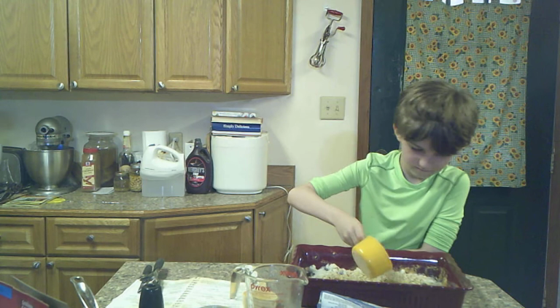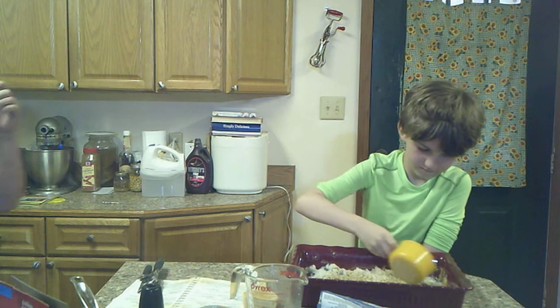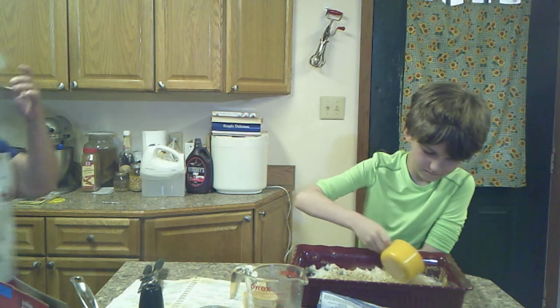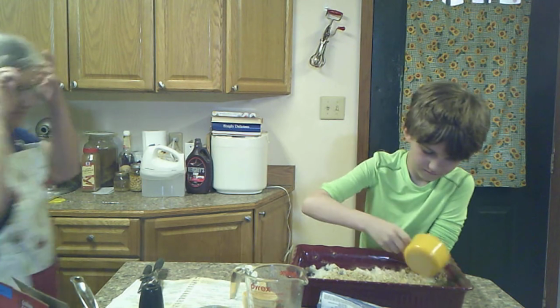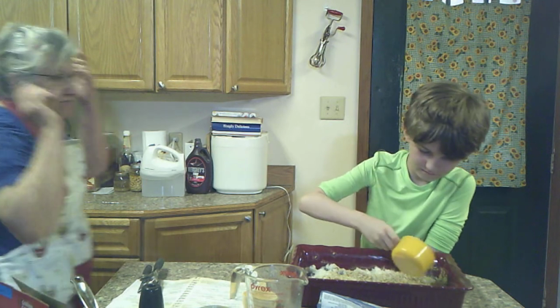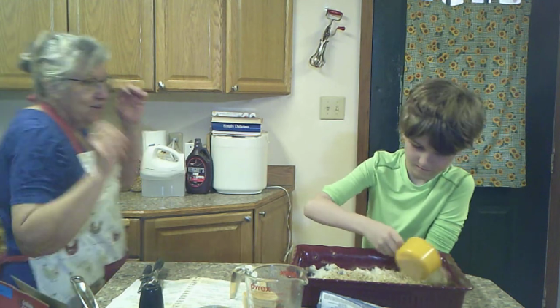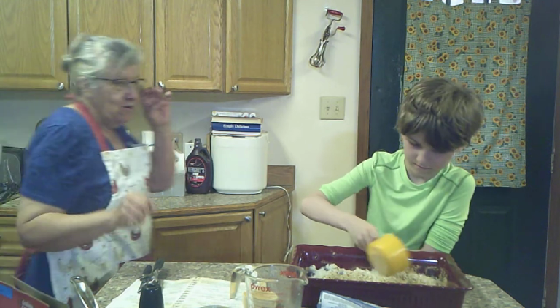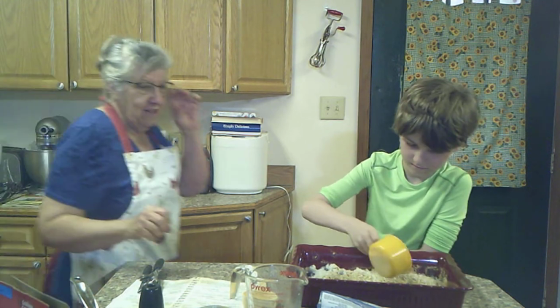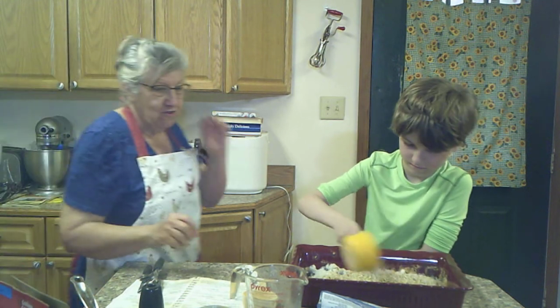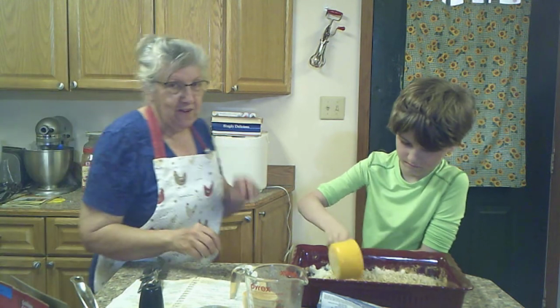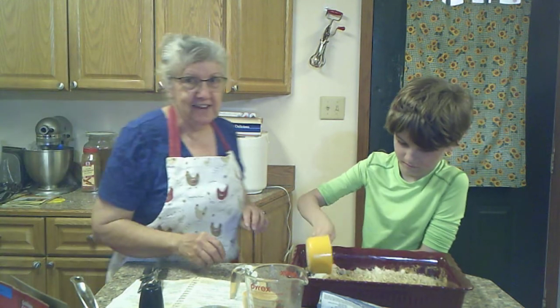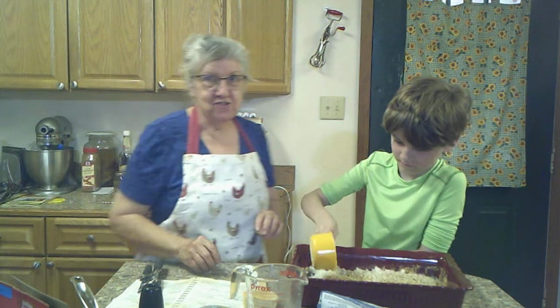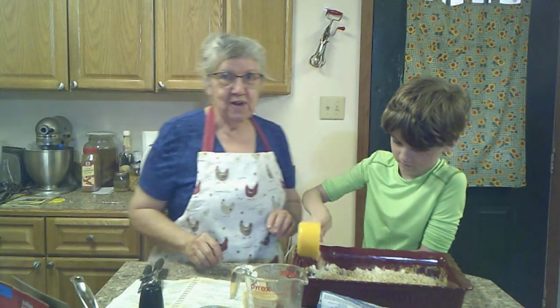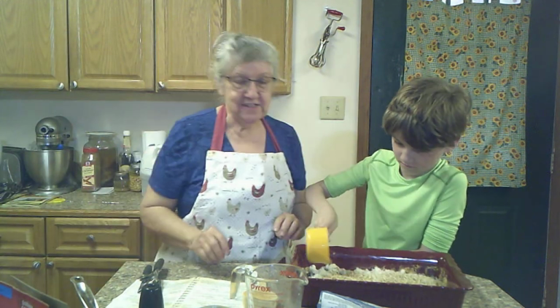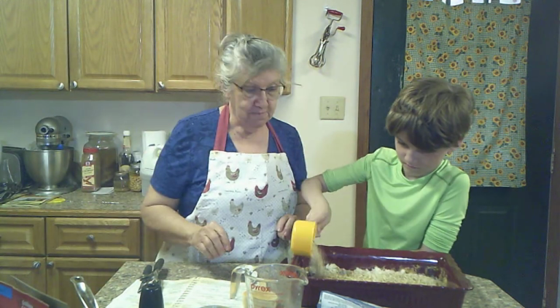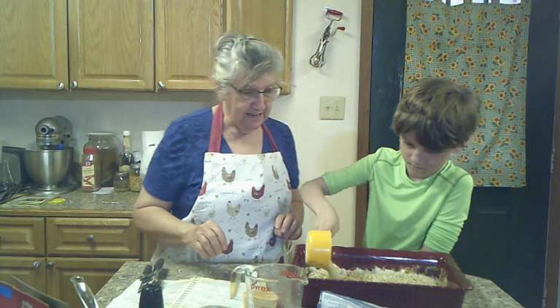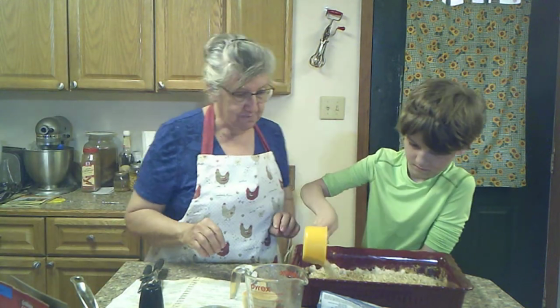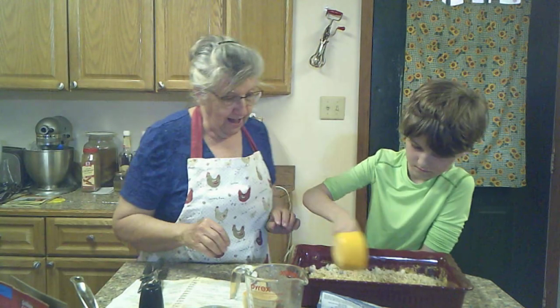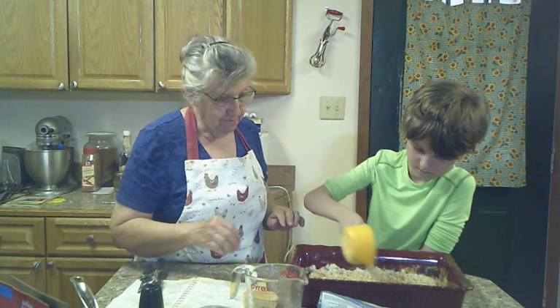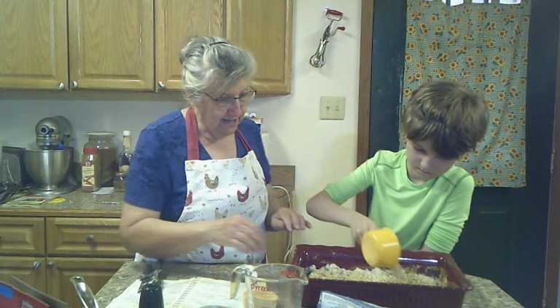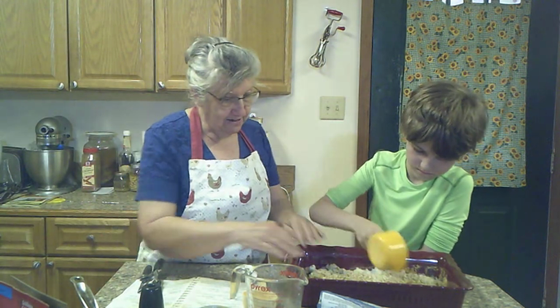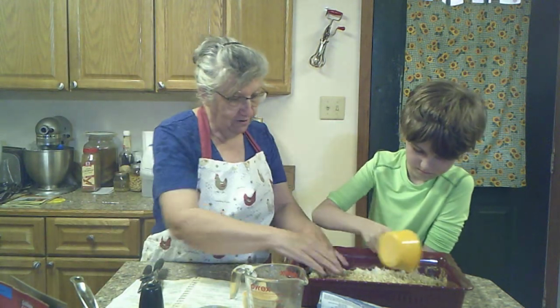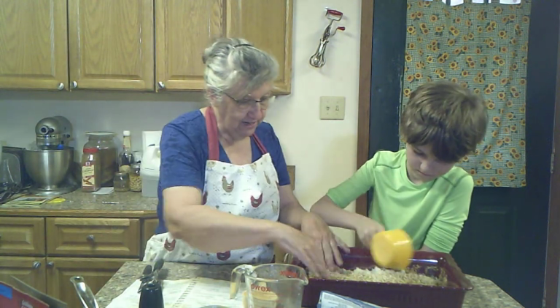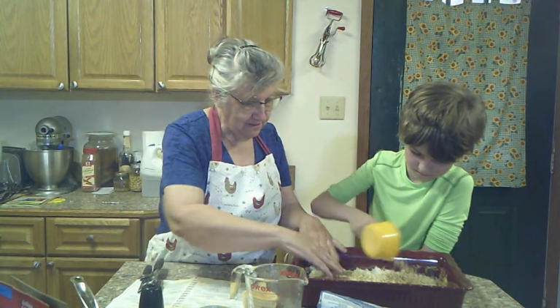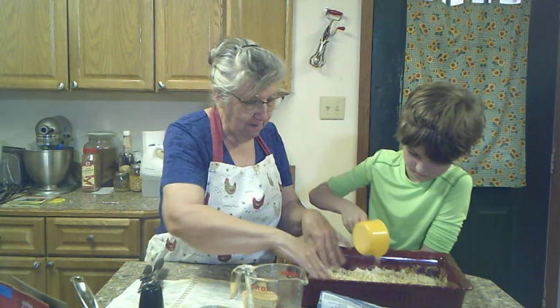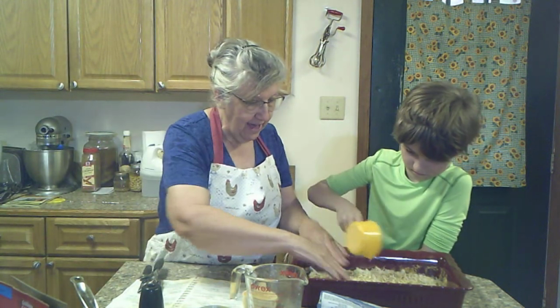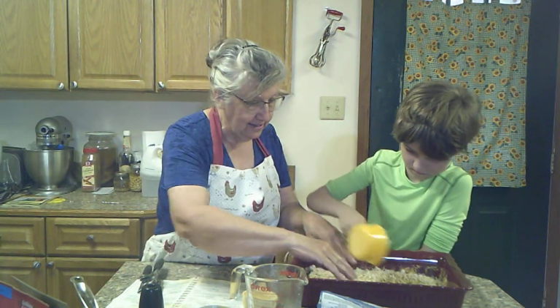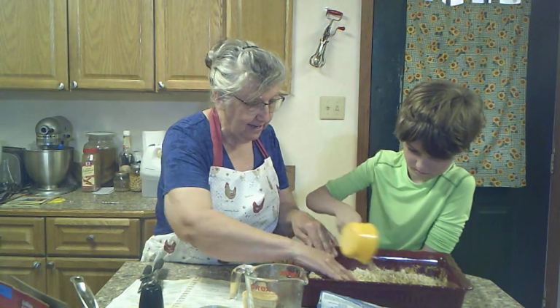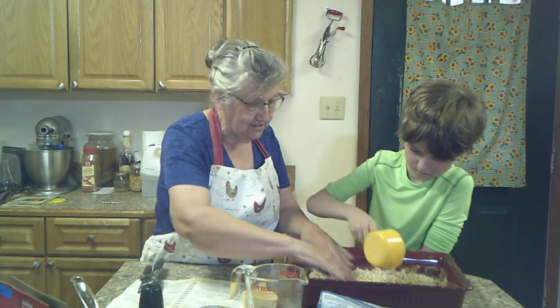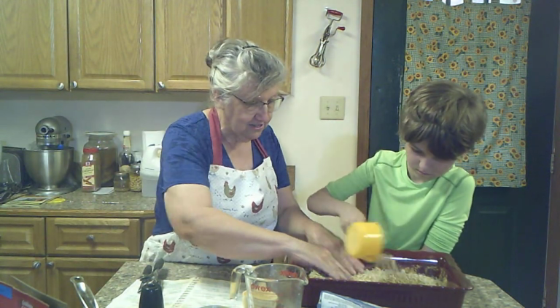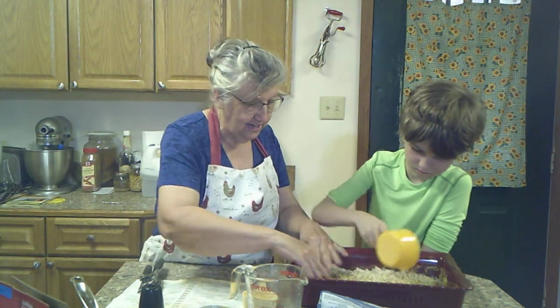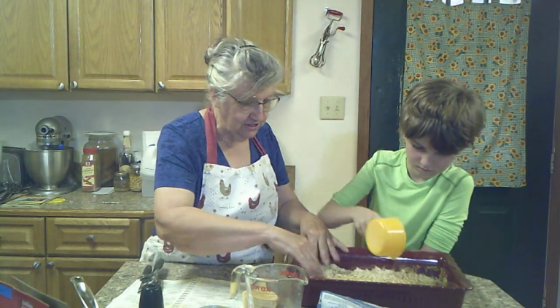This is one of those vintage recipes, but I'm telling you, when it's baked, it's delicious.